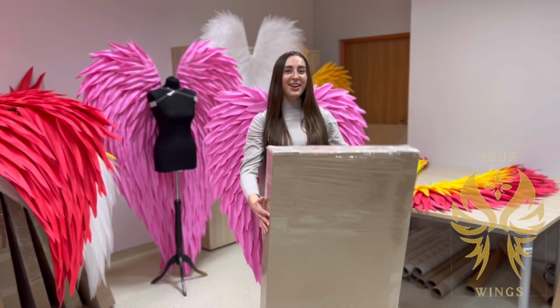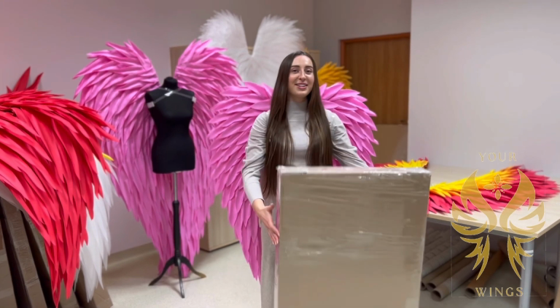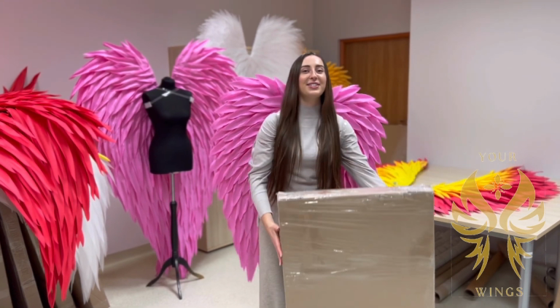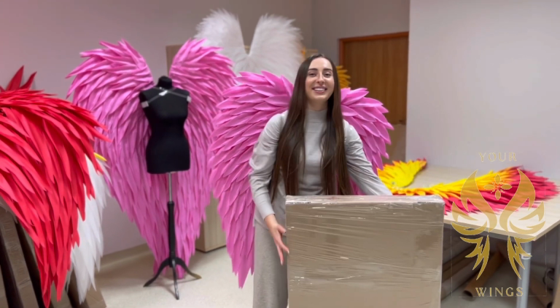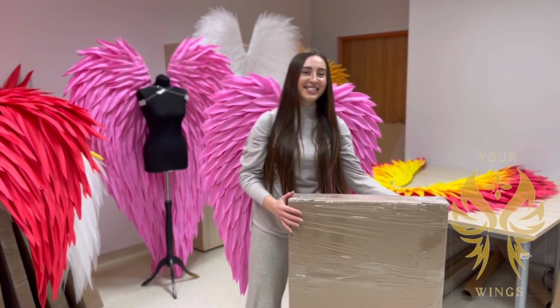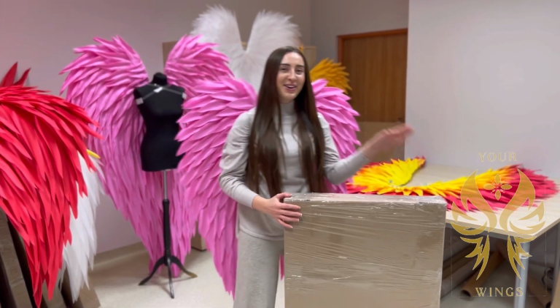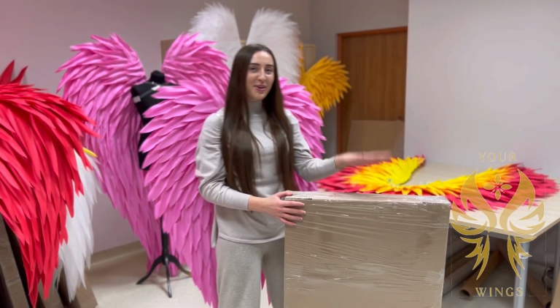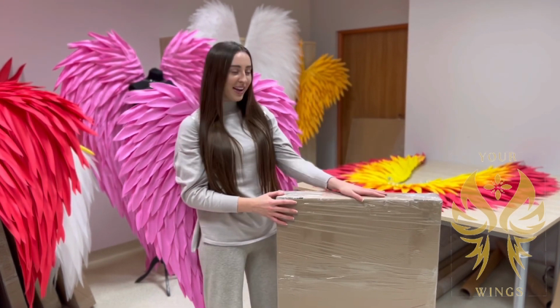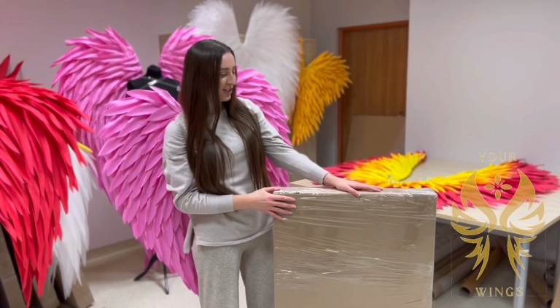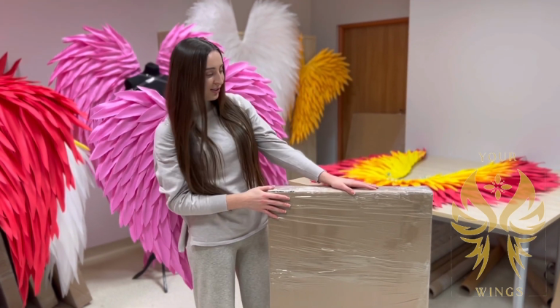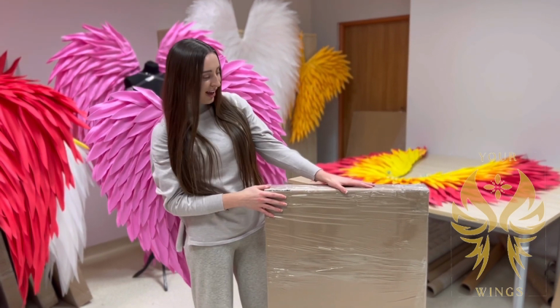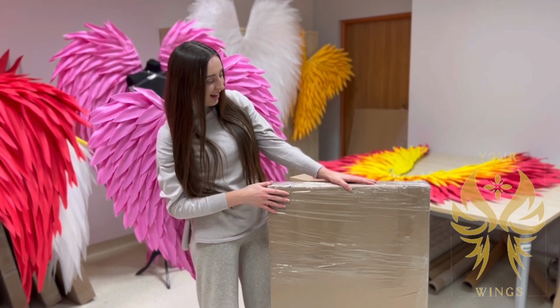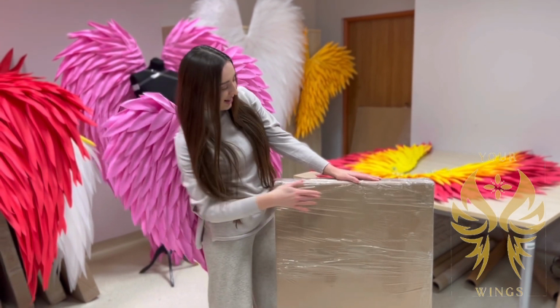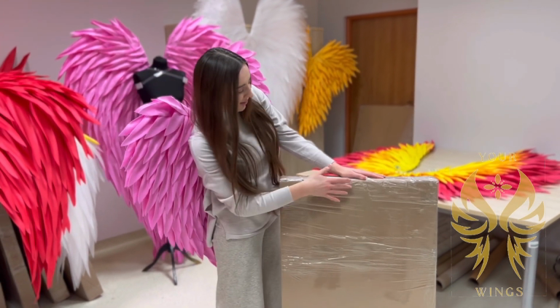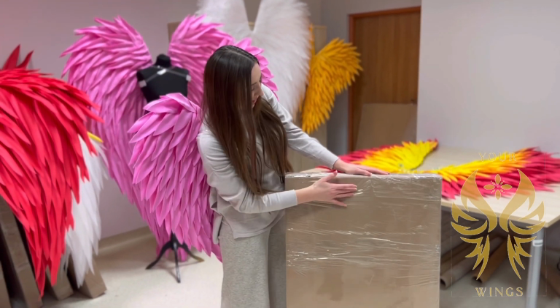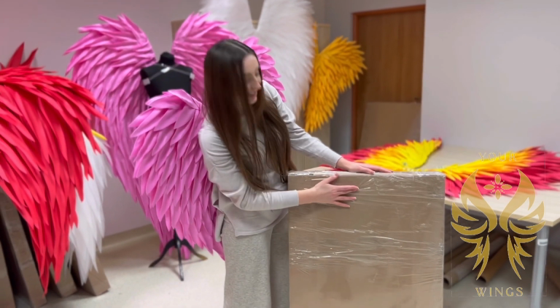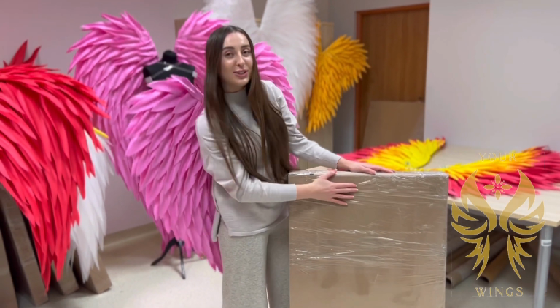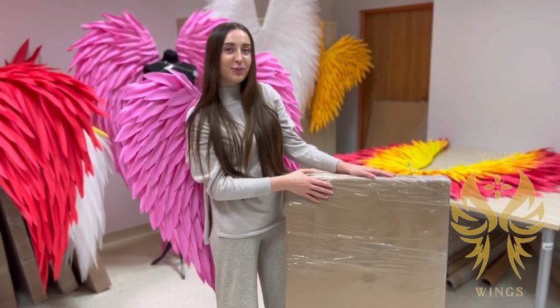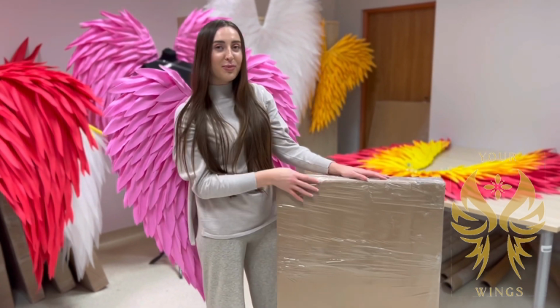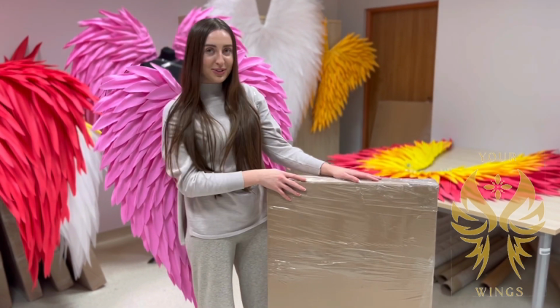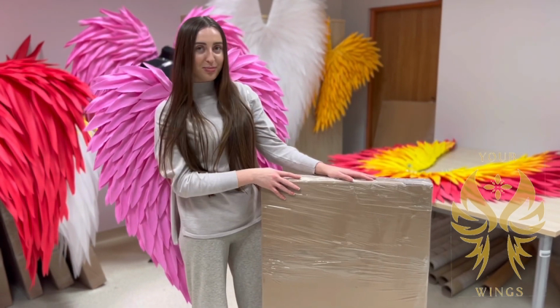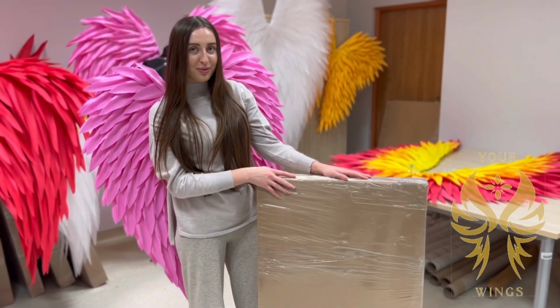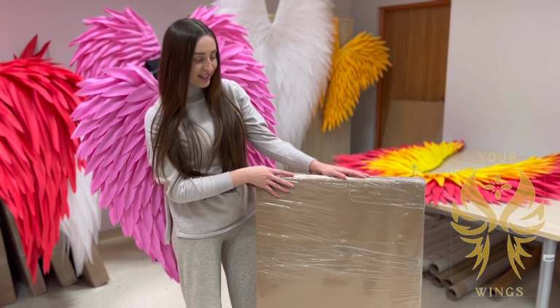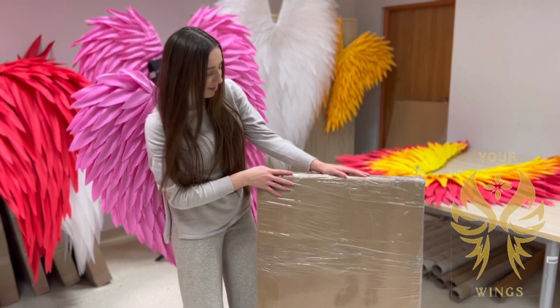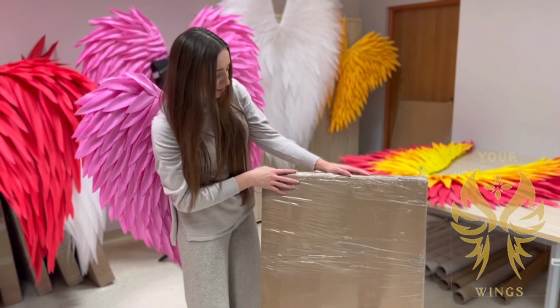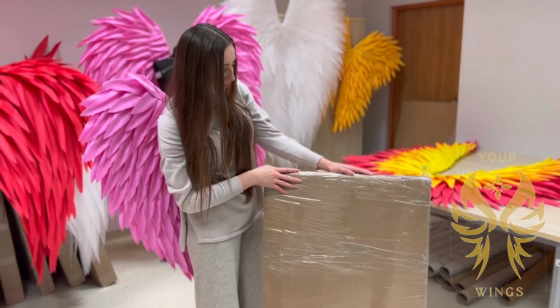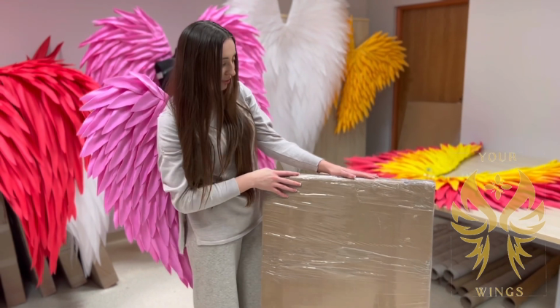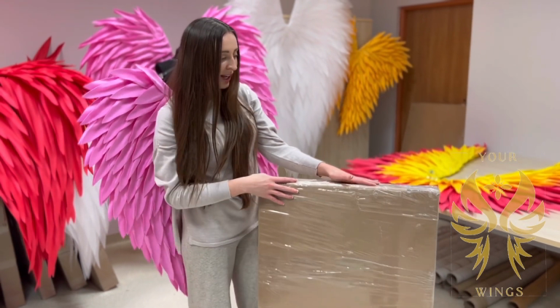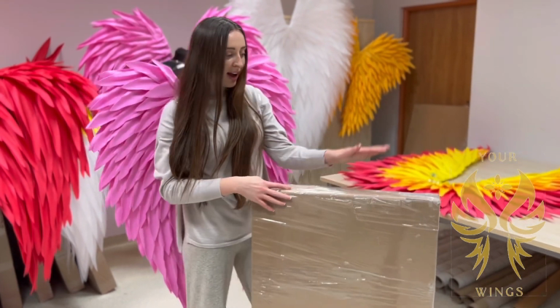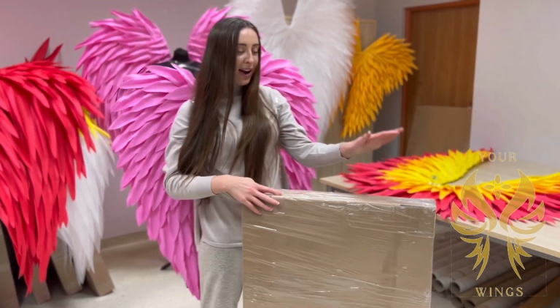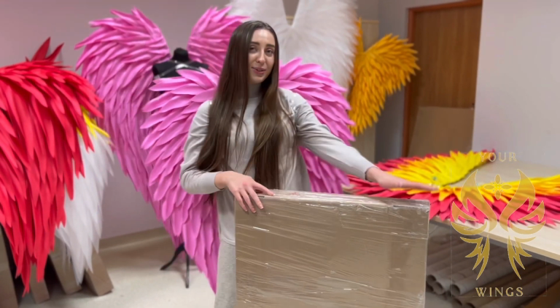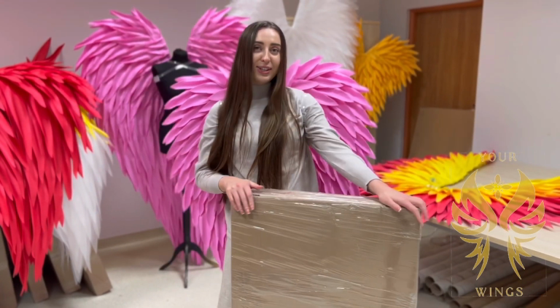That's how our package looks like. As you can see, it's fully waterproof and damage-proof.